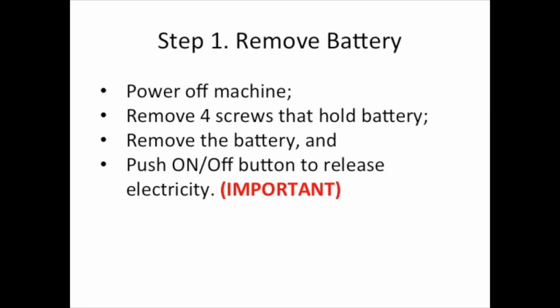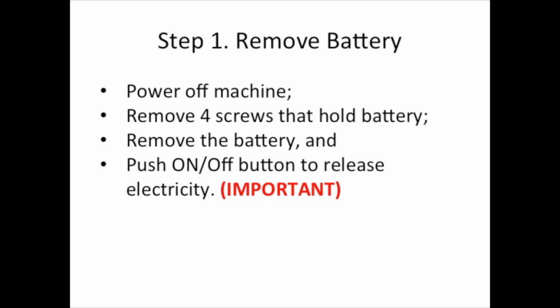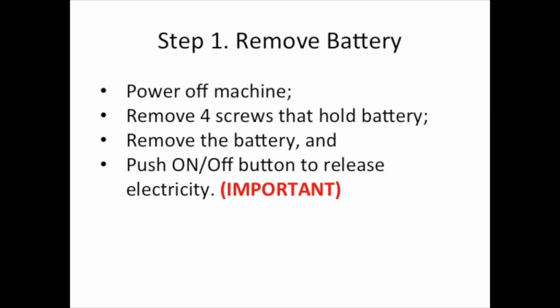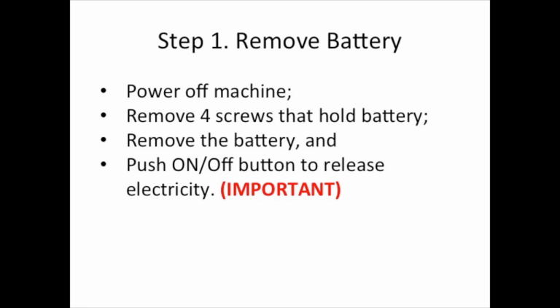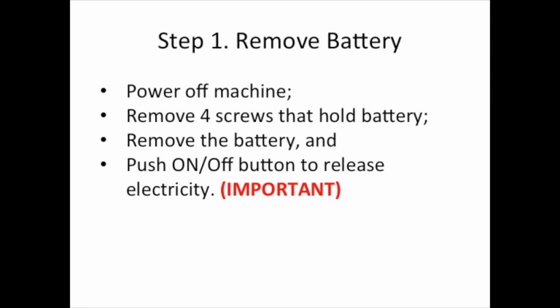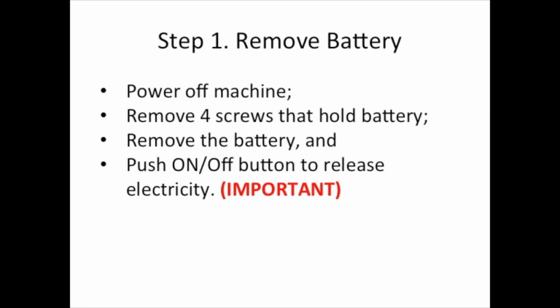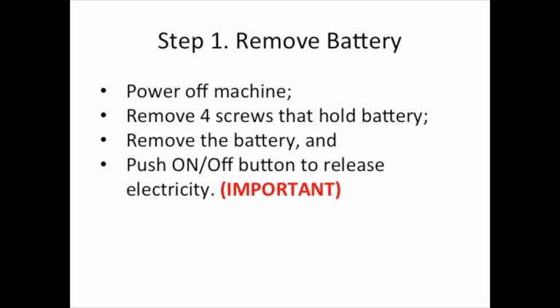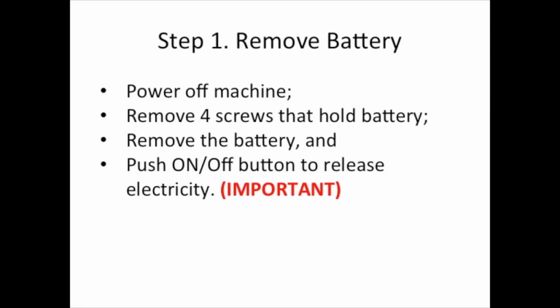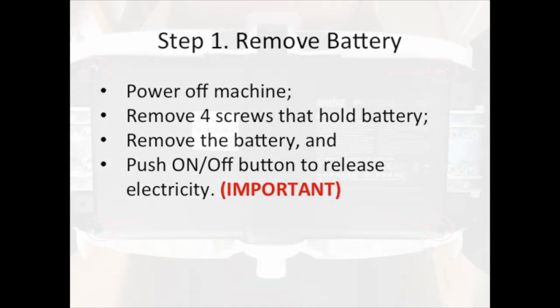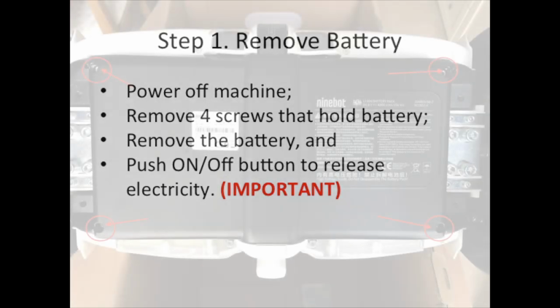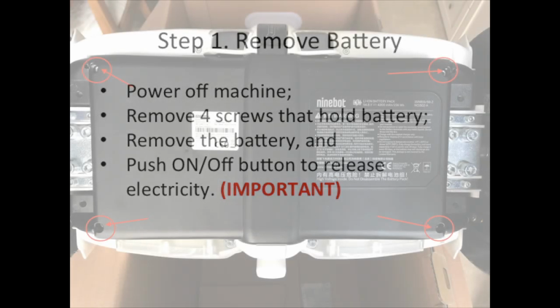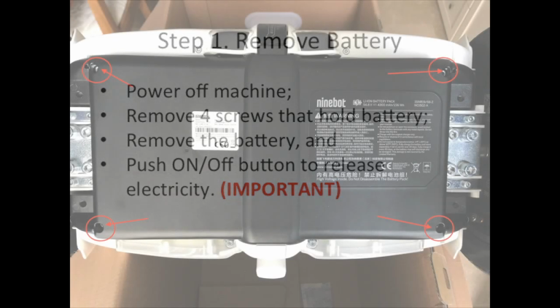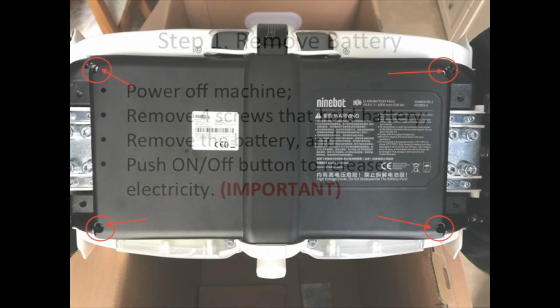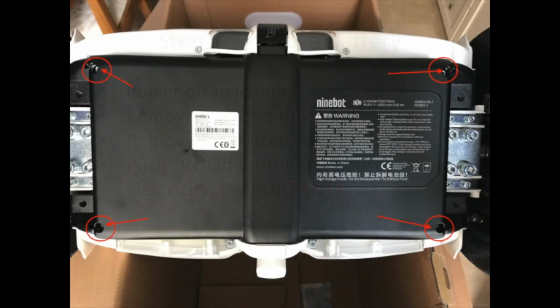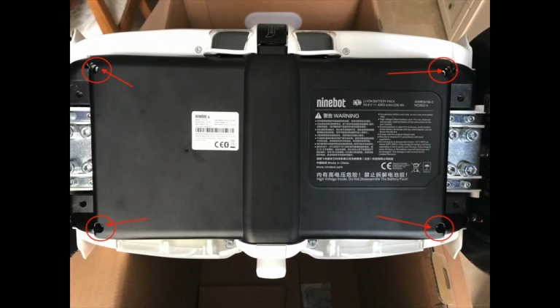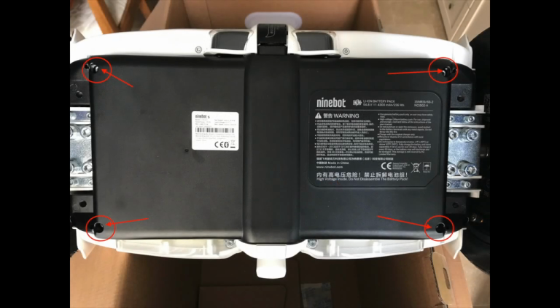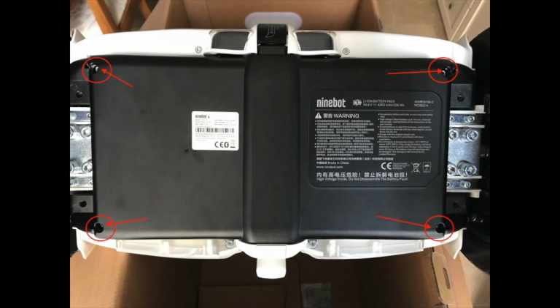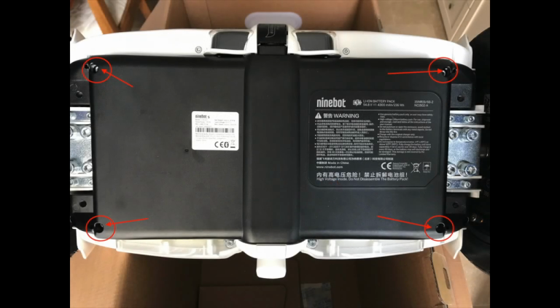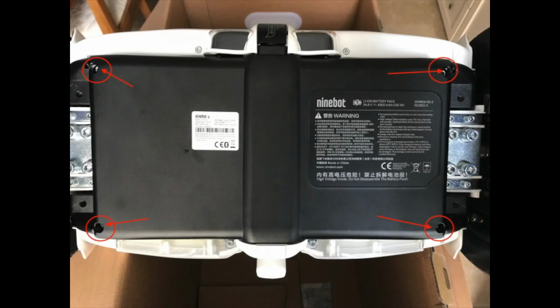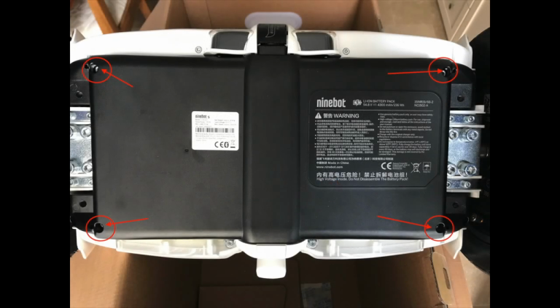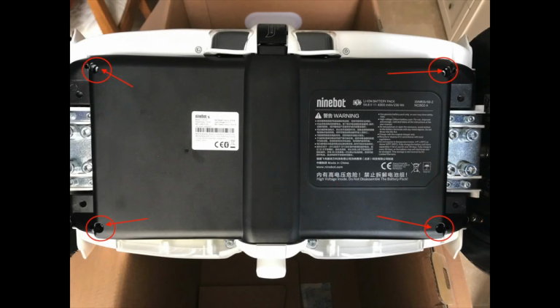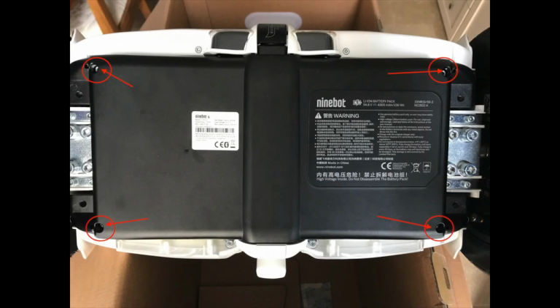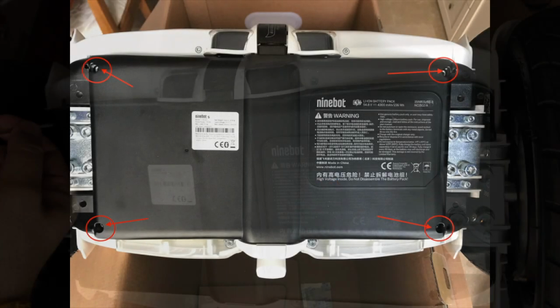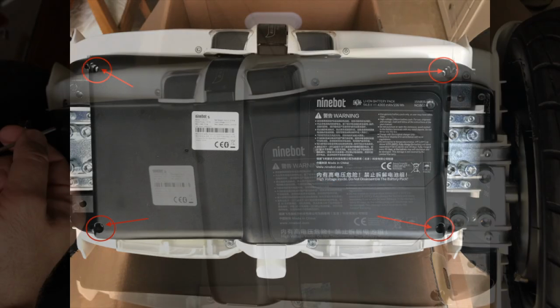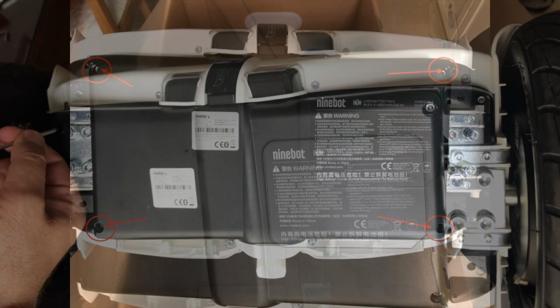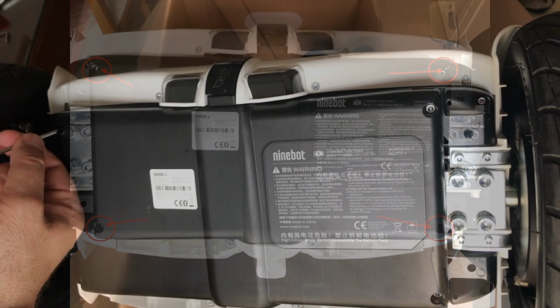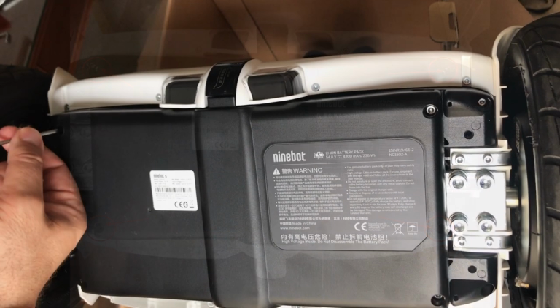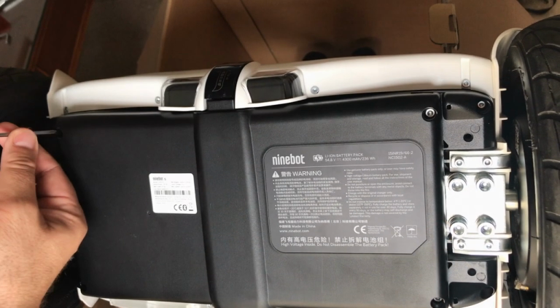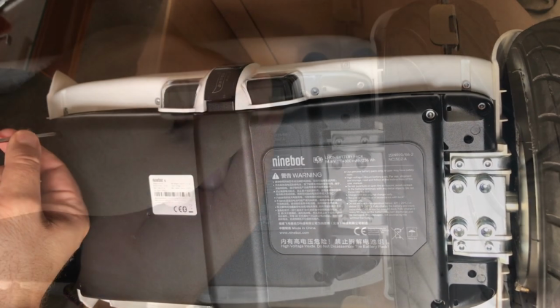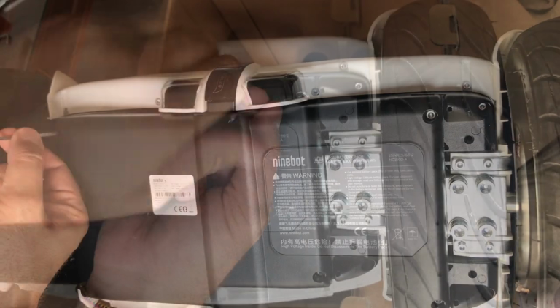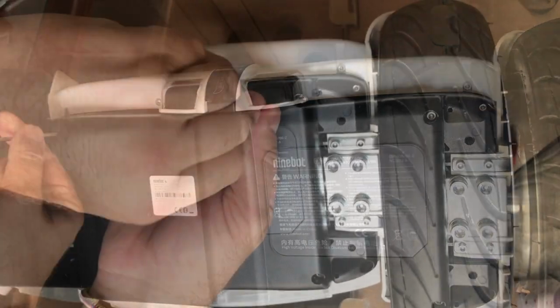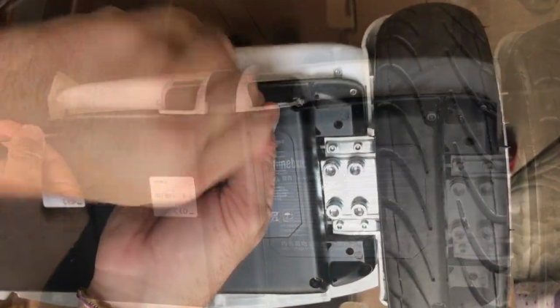This video shows how to replace the control board. You need to start by removing the battery.